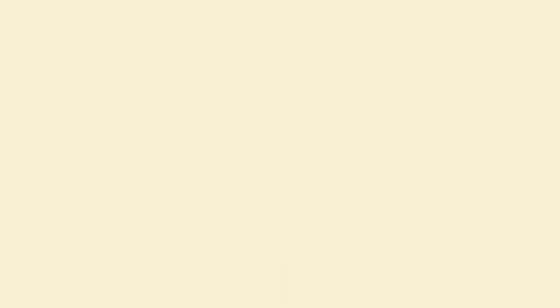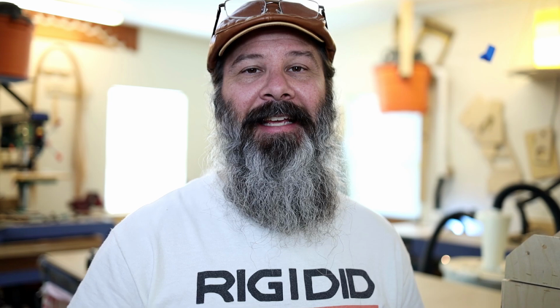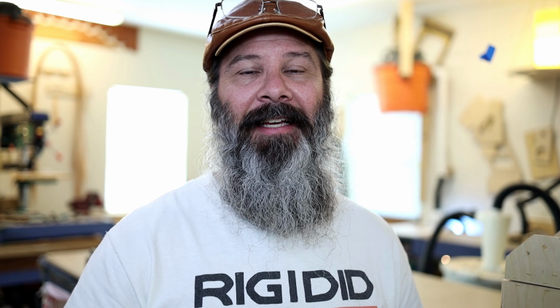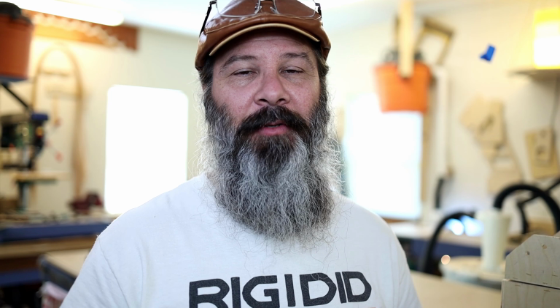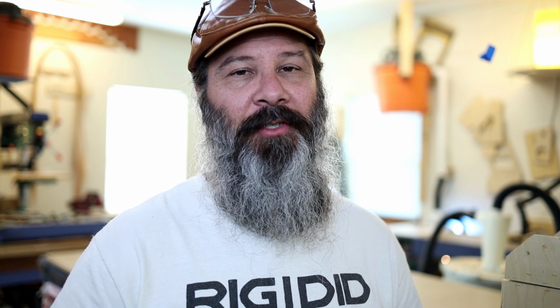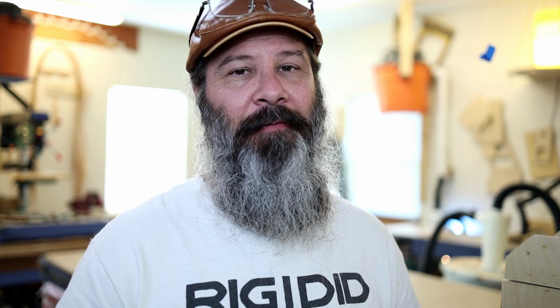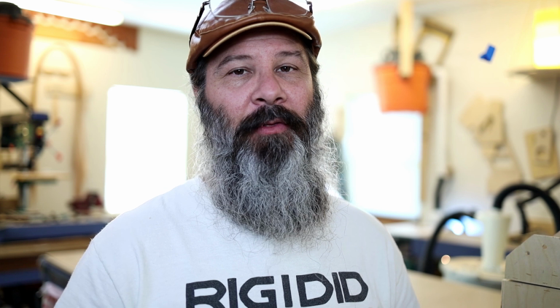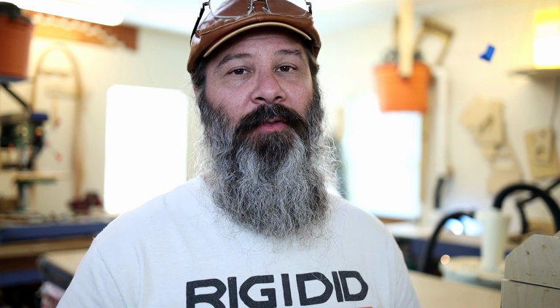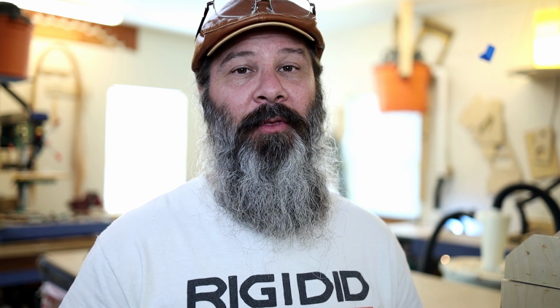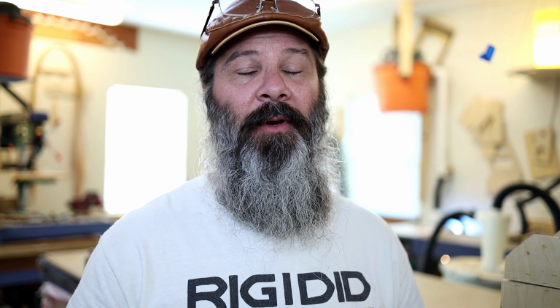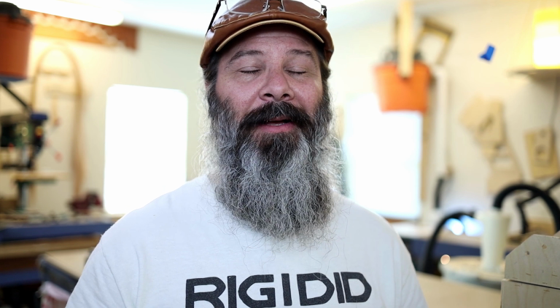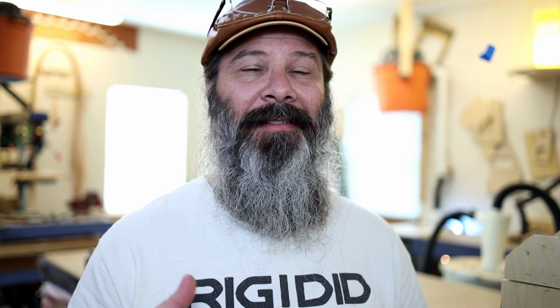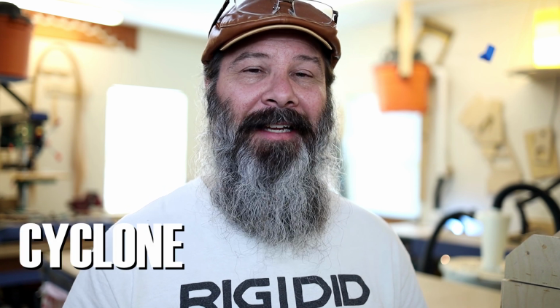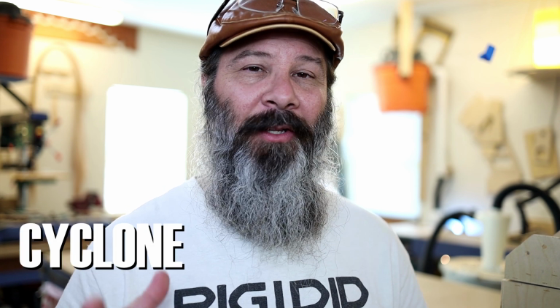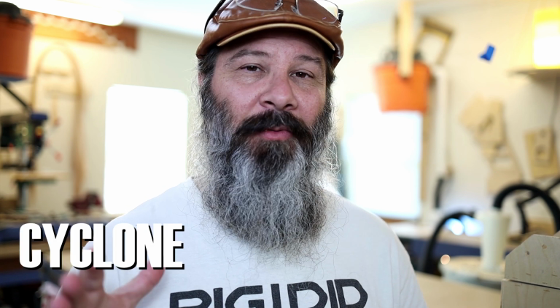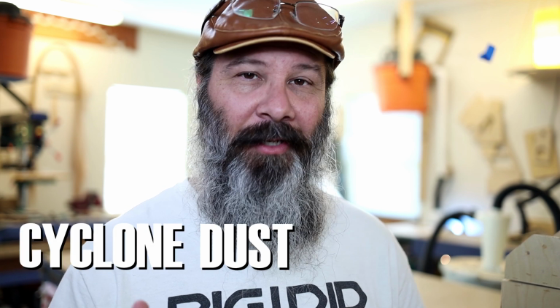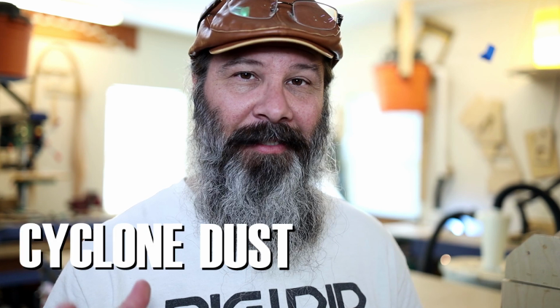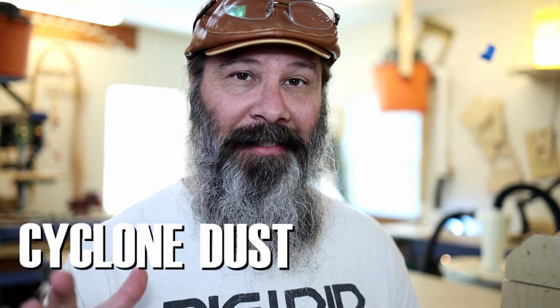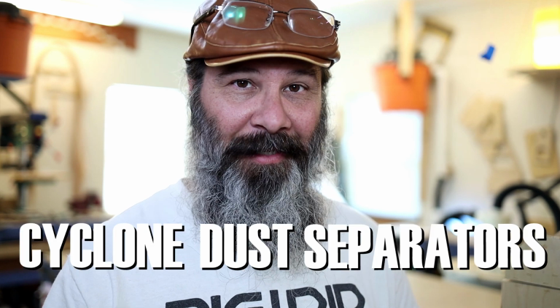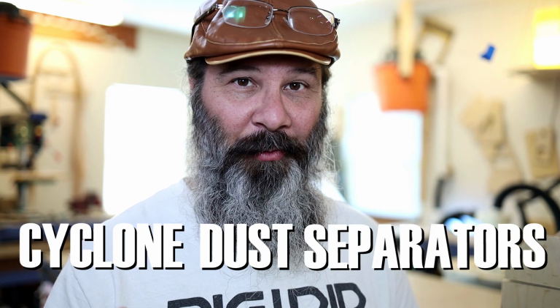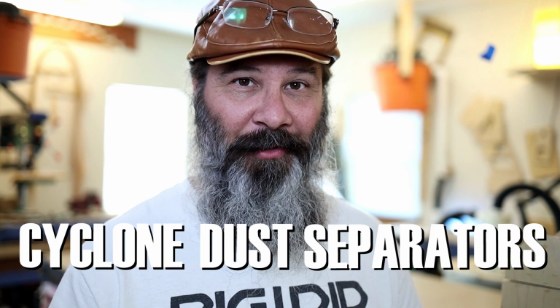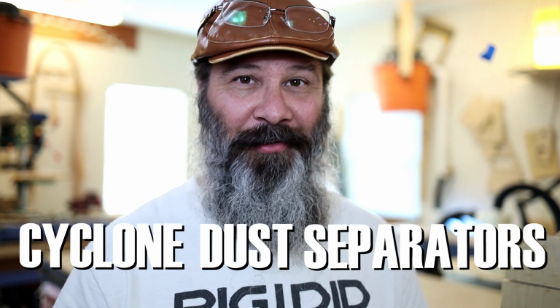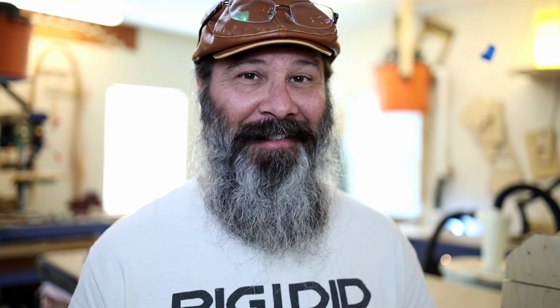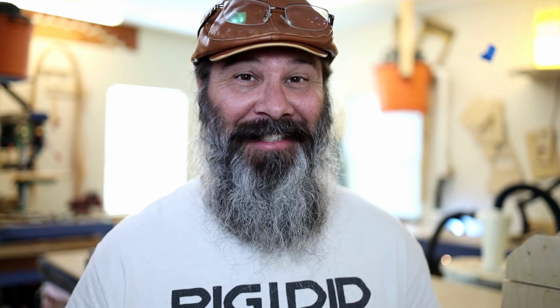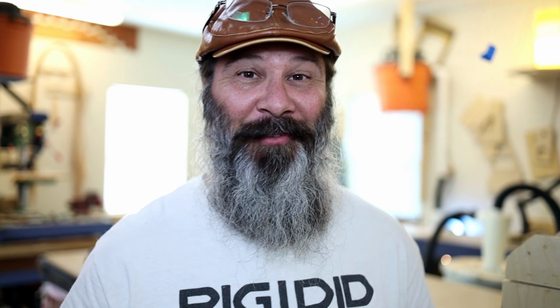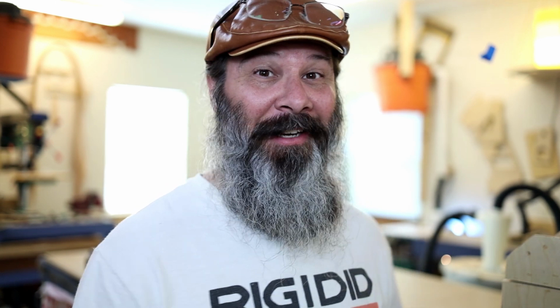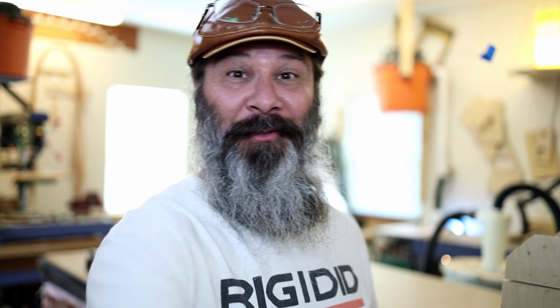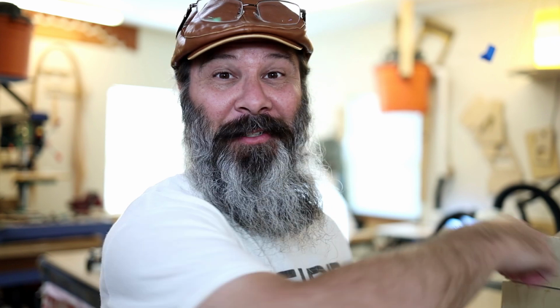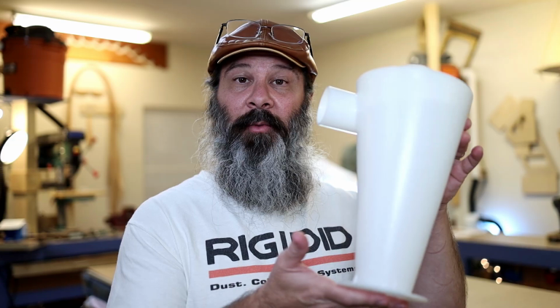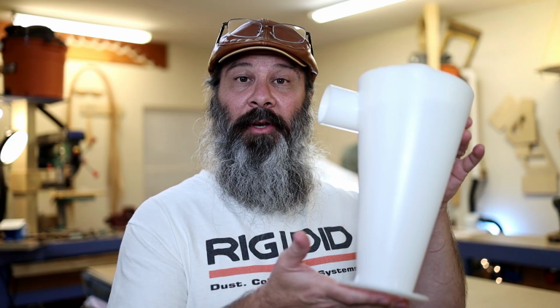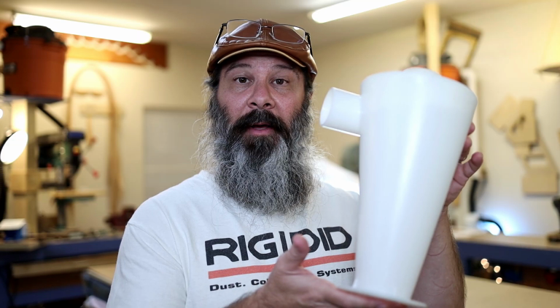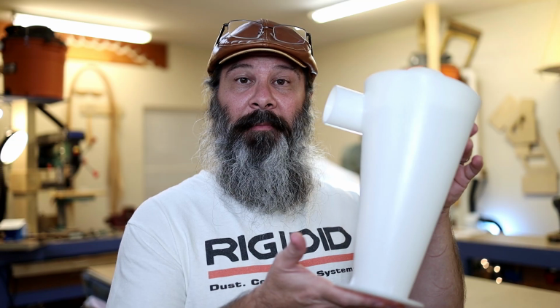Today I'm going to share a few thoughts with you about cyclone dust separators. Let's get right into it — what do you know about them?